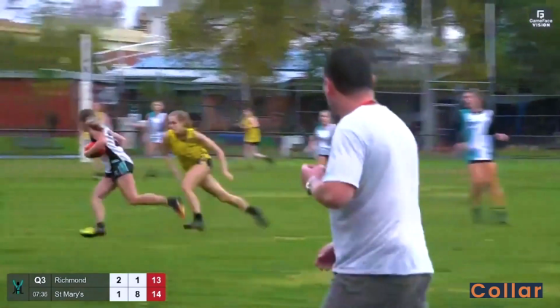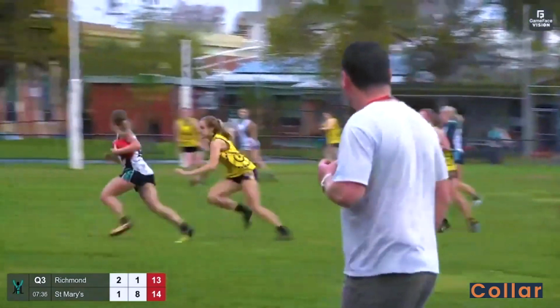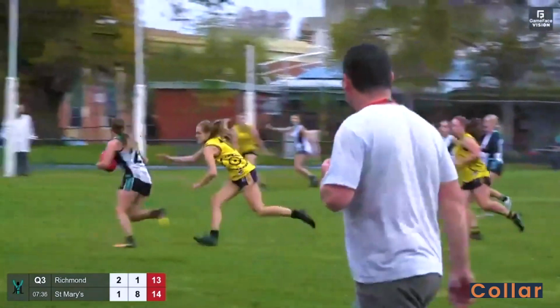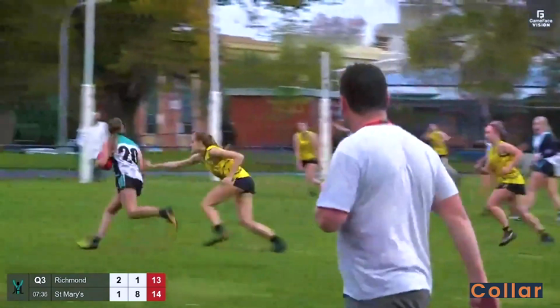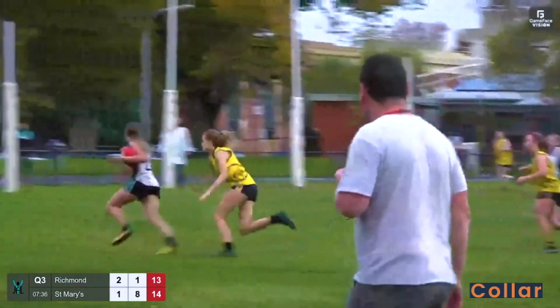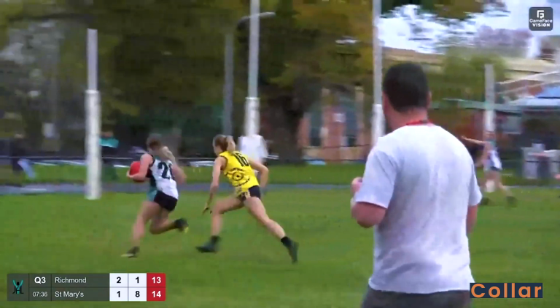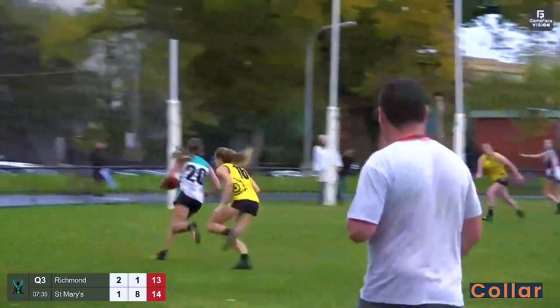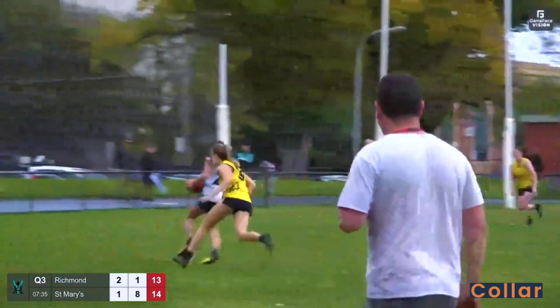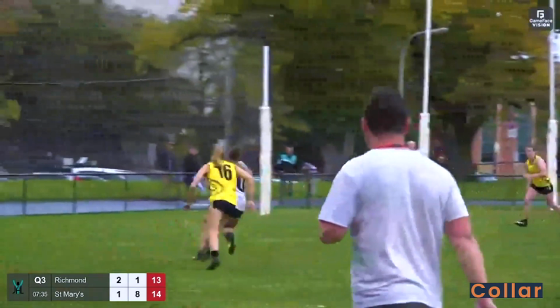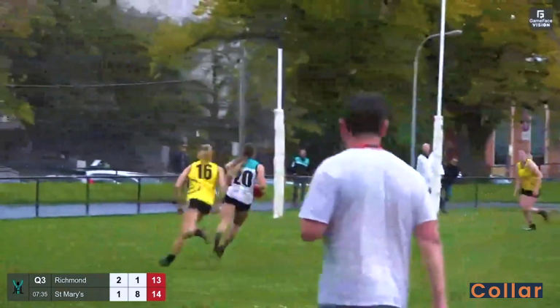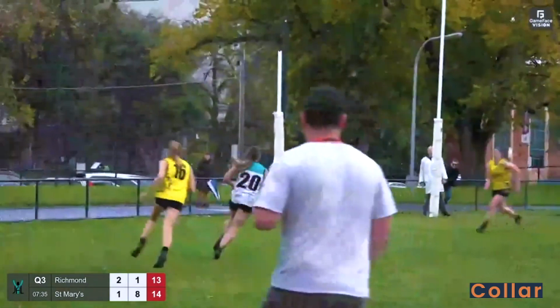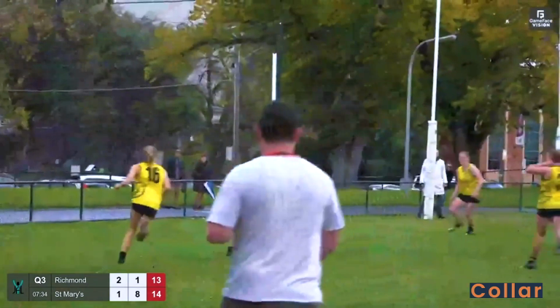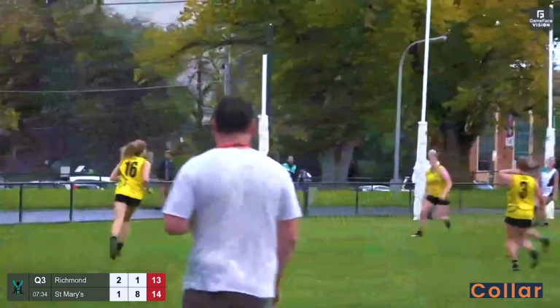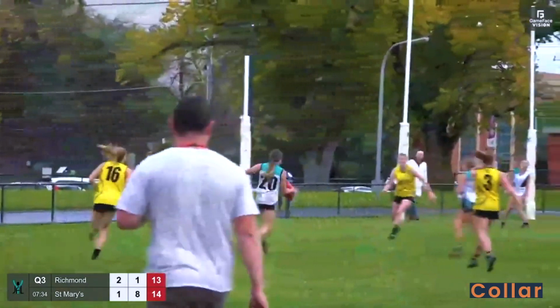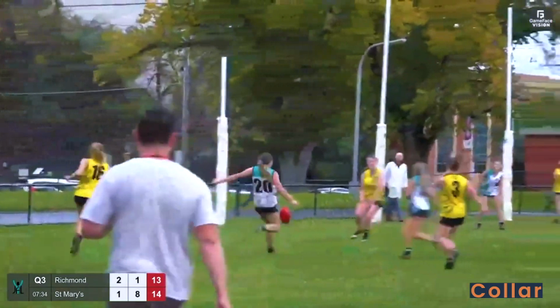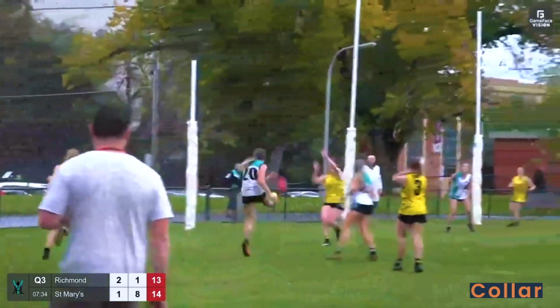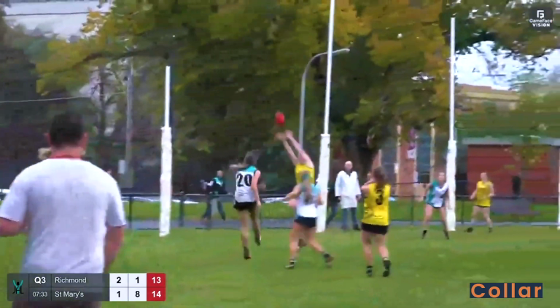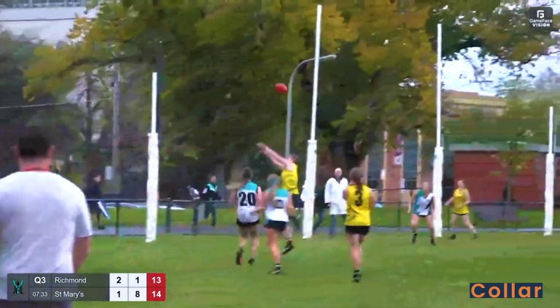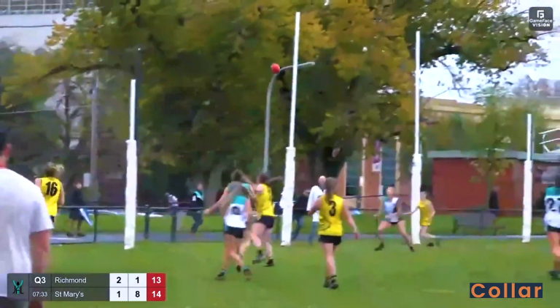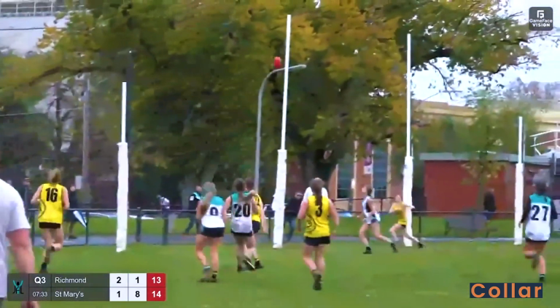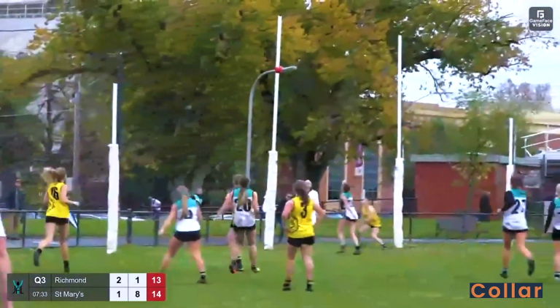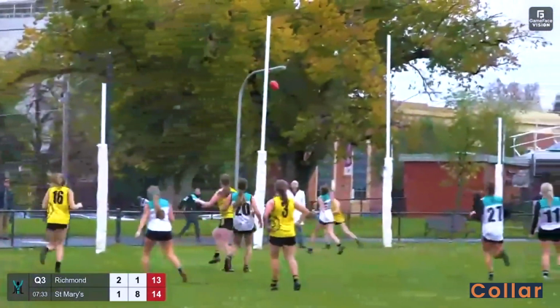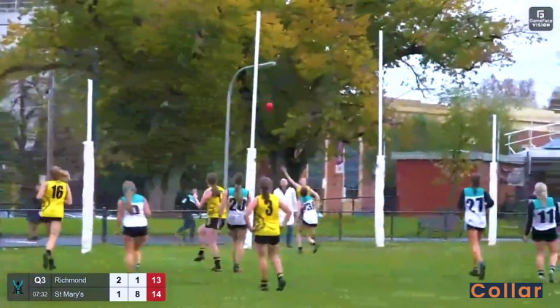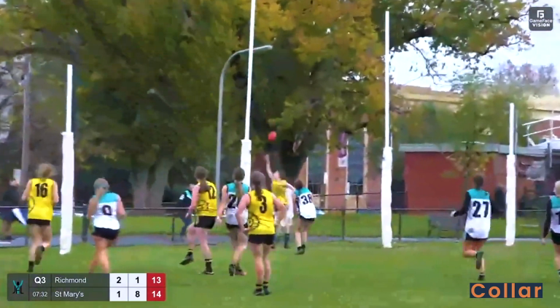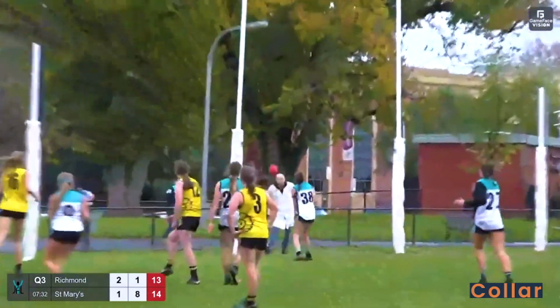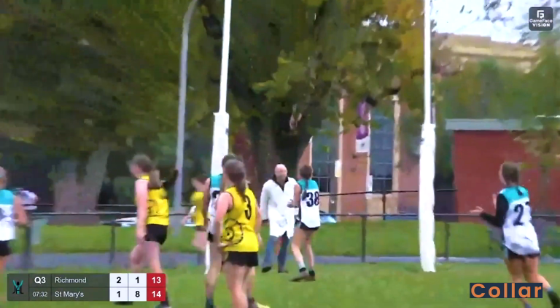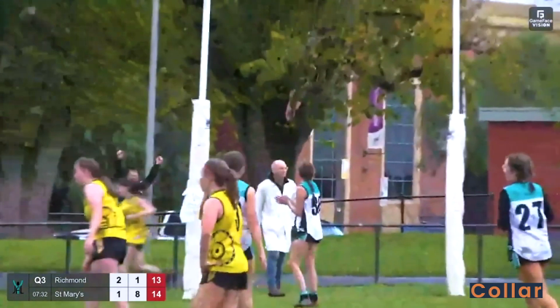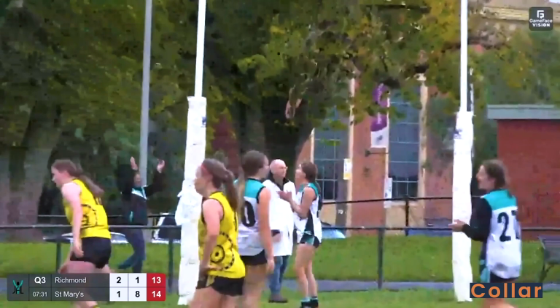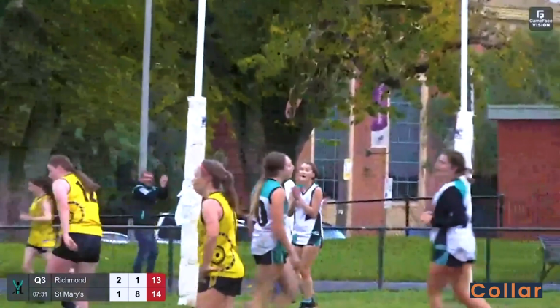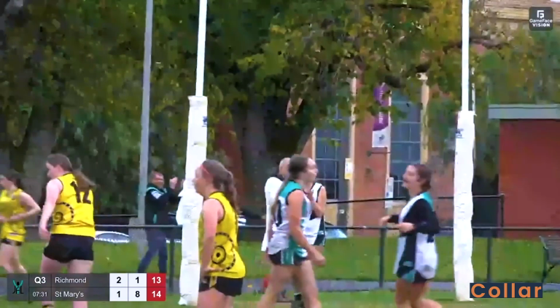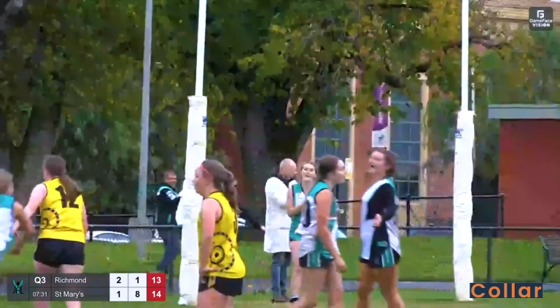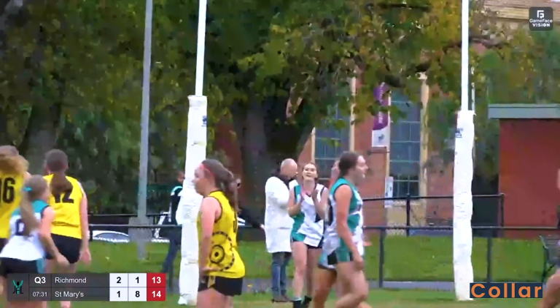Nicely done there that time by Polarkas. Polarkas gets around one, sets sail for home and kicks a beautiful goal!